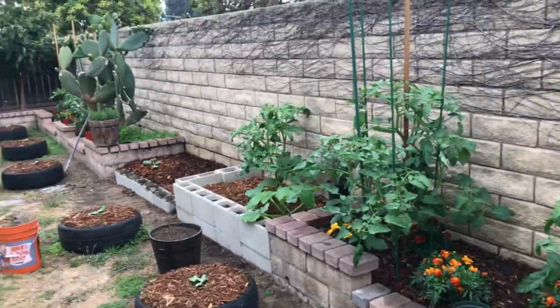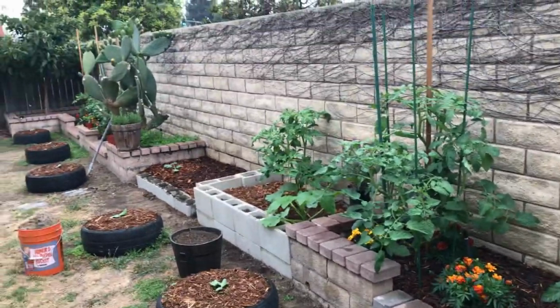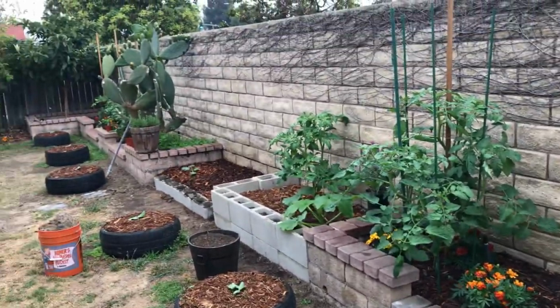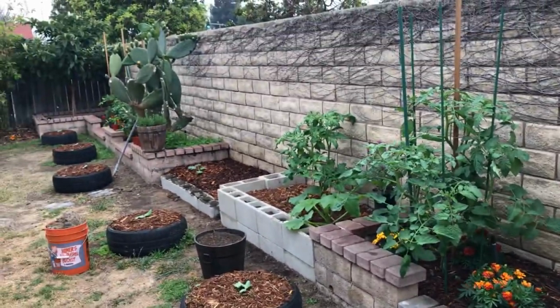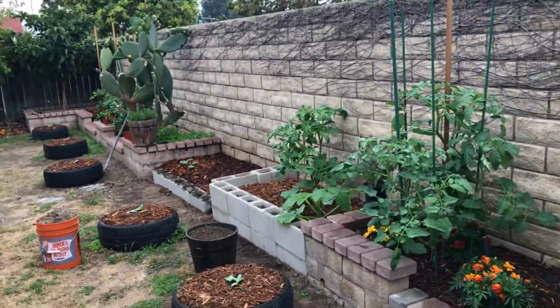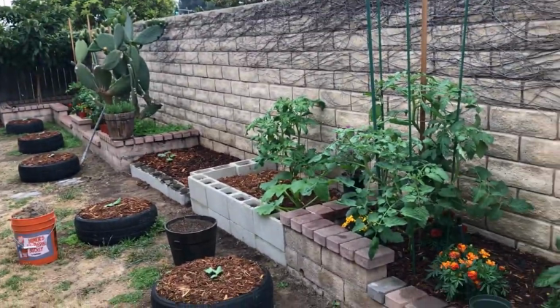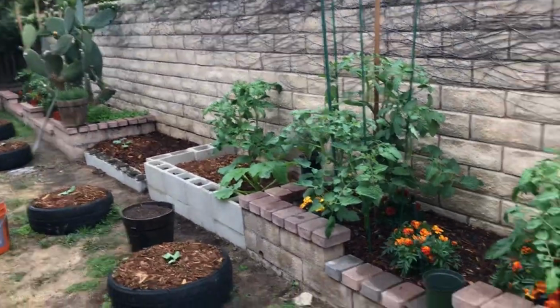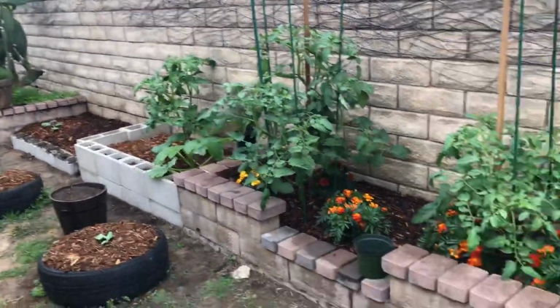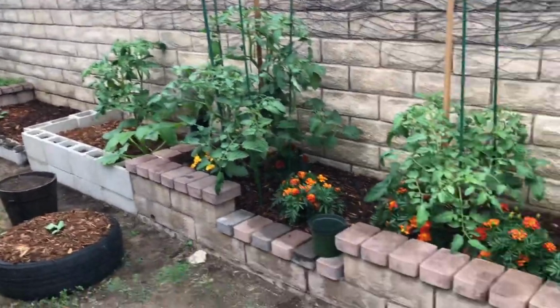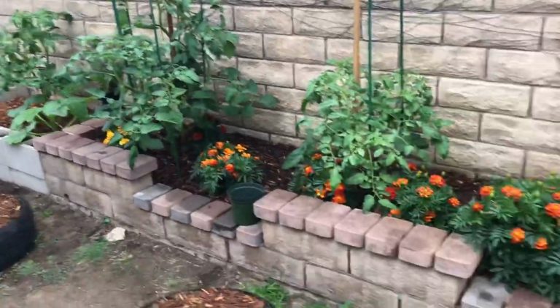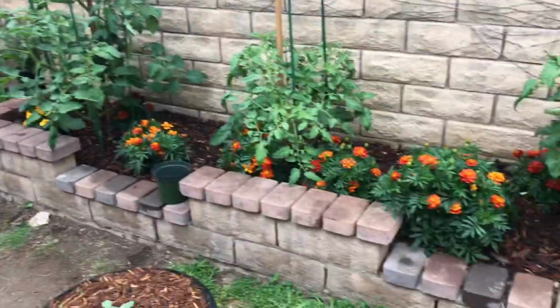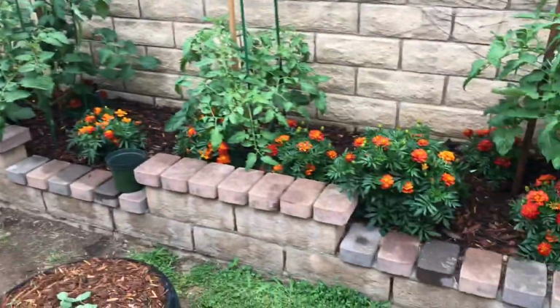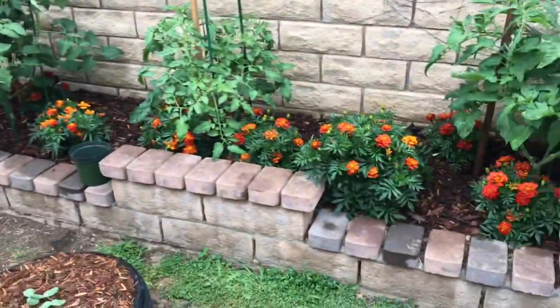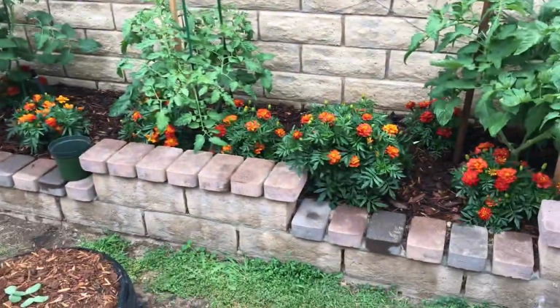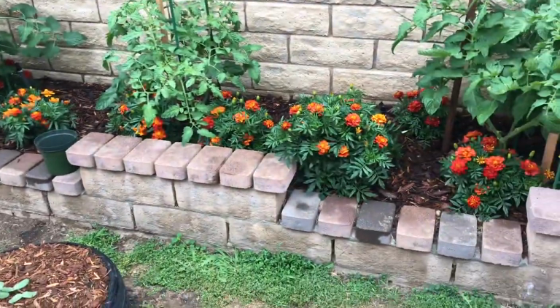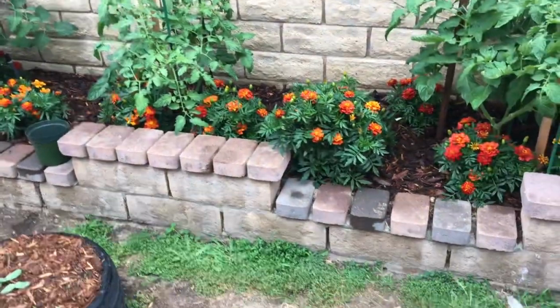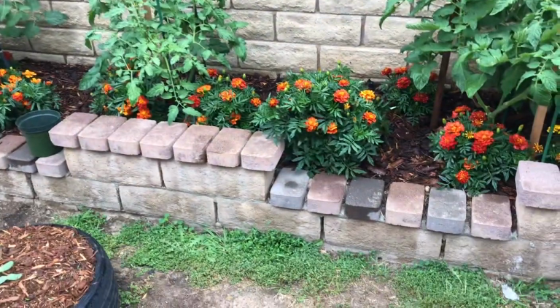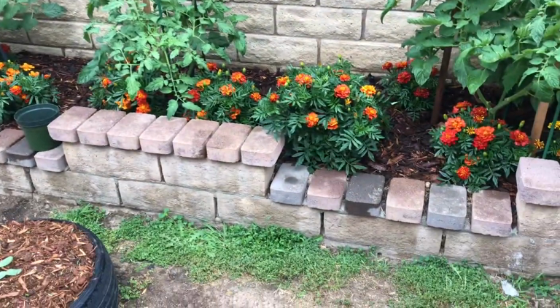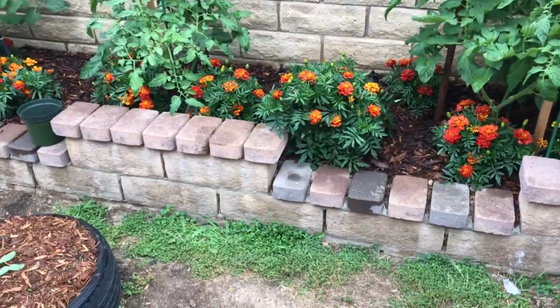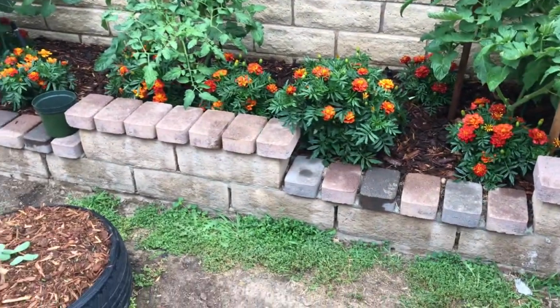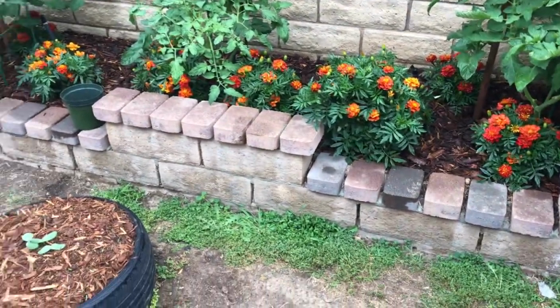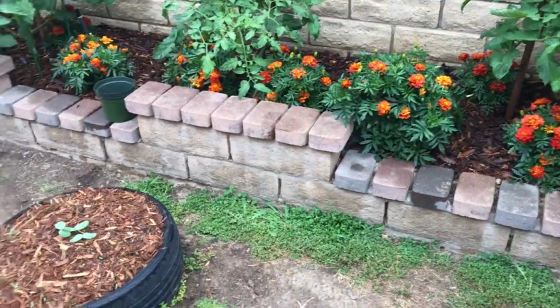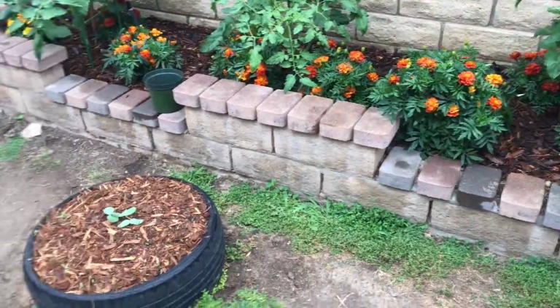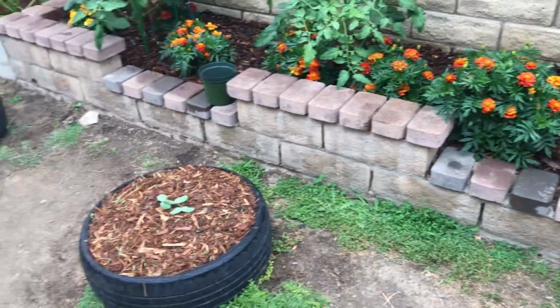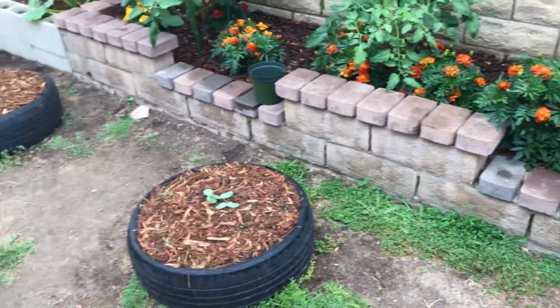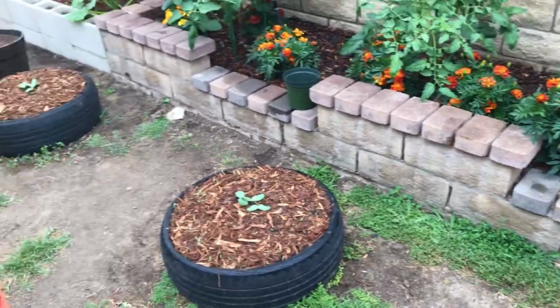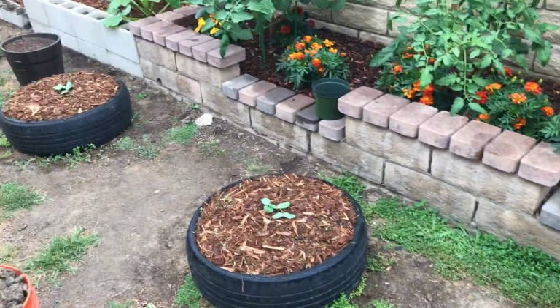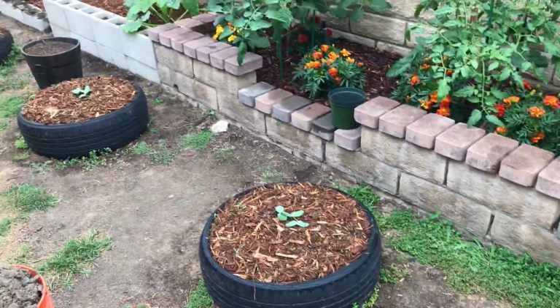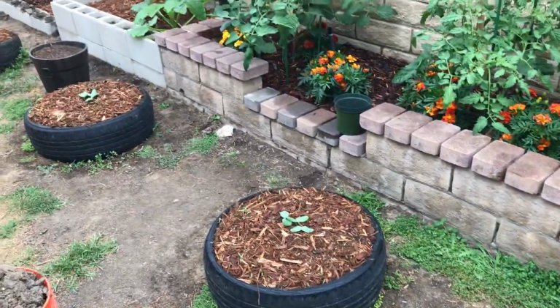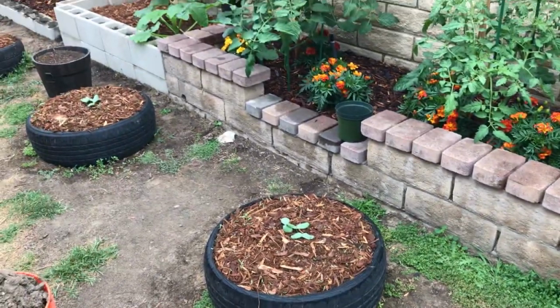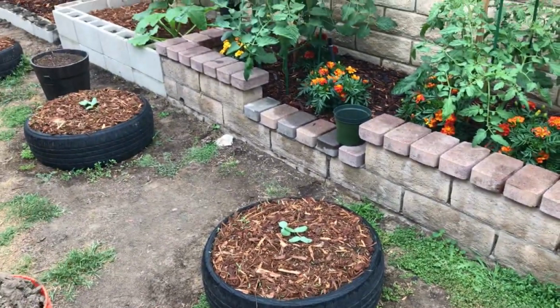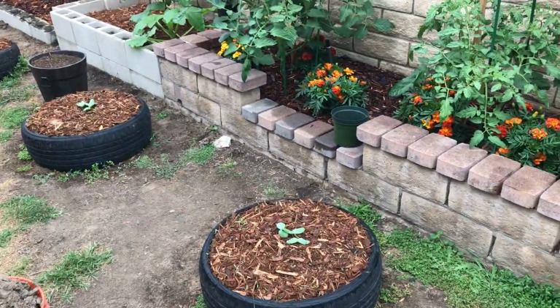That's it guys, that's the garden so far. Pumpkins are up, and some of you guys have got your pumpkins going as well, so I'll be watching those videos. Thanks for watching!